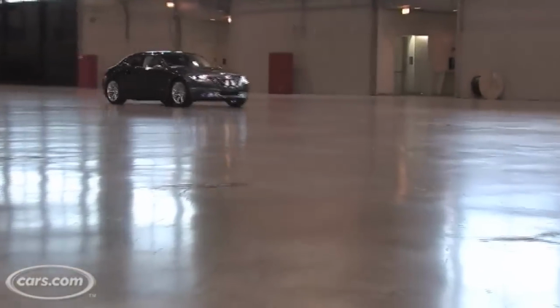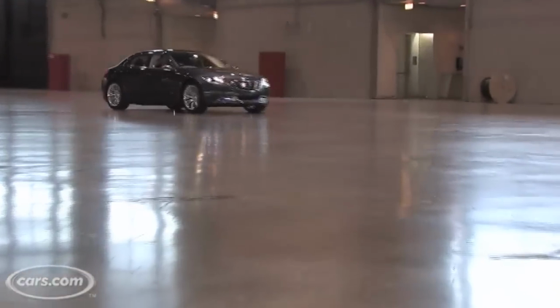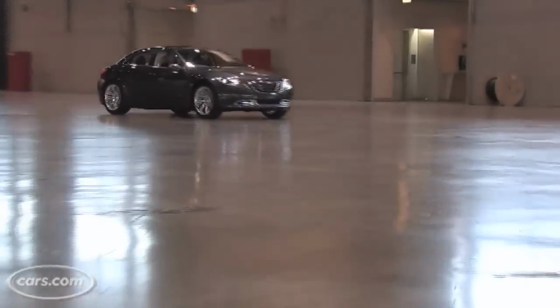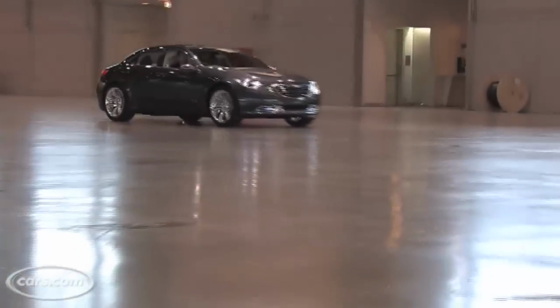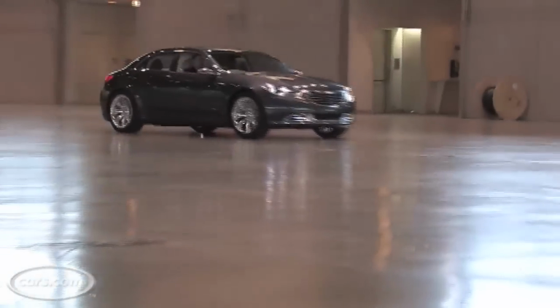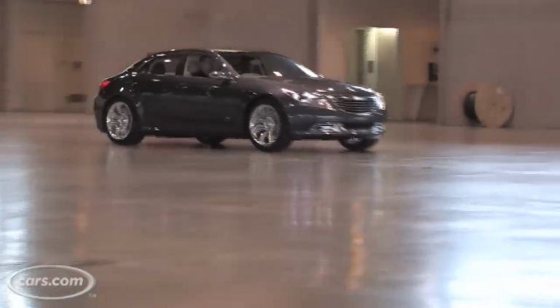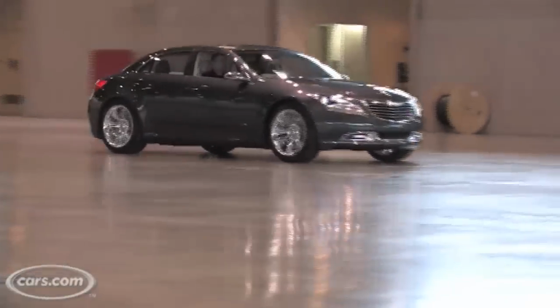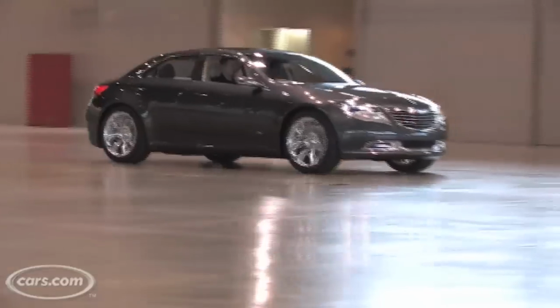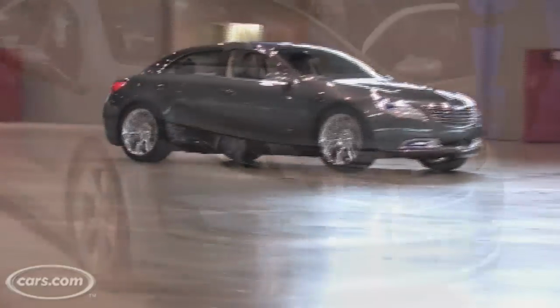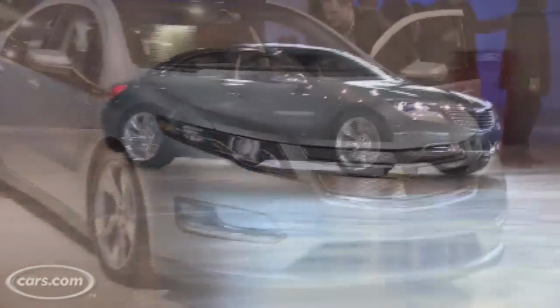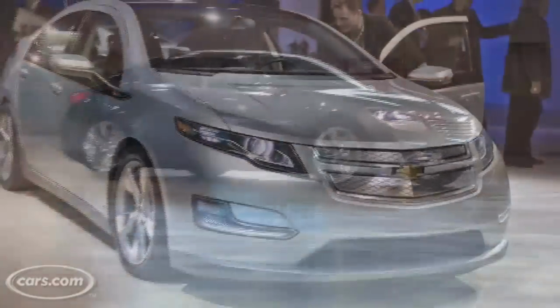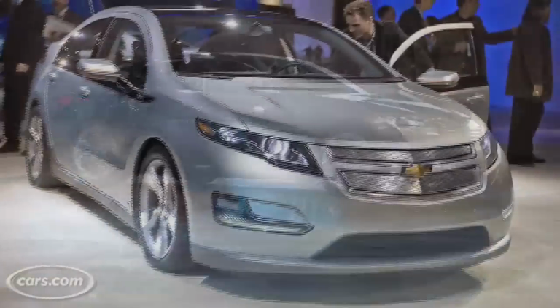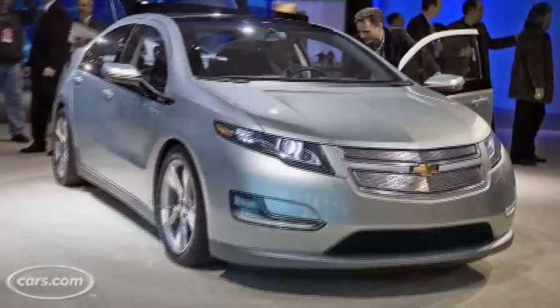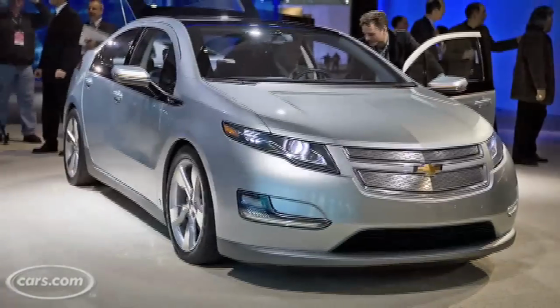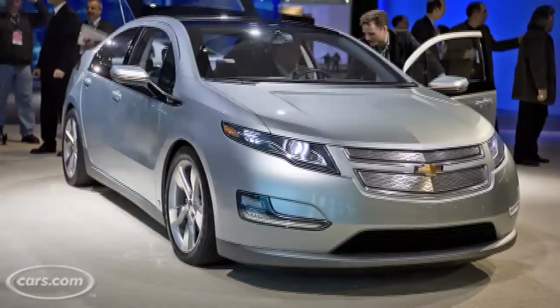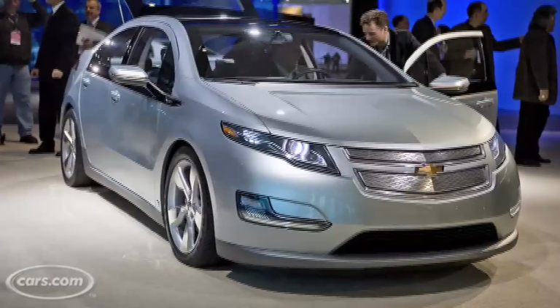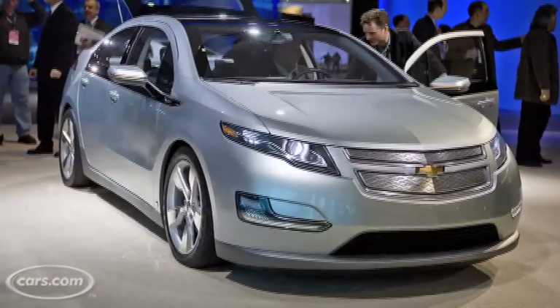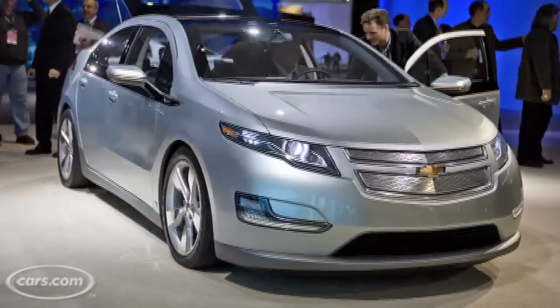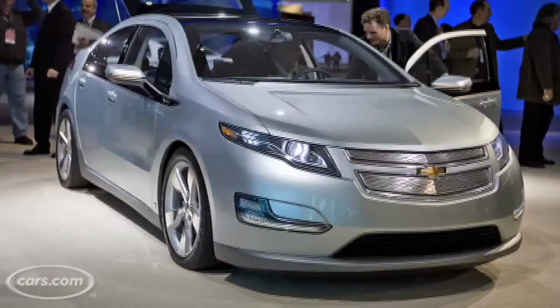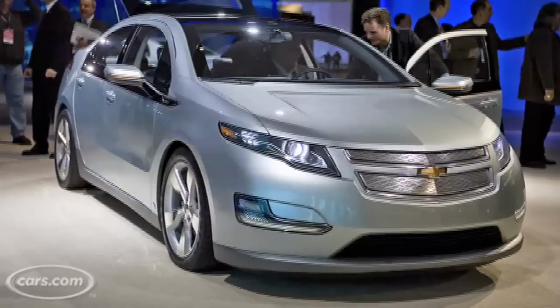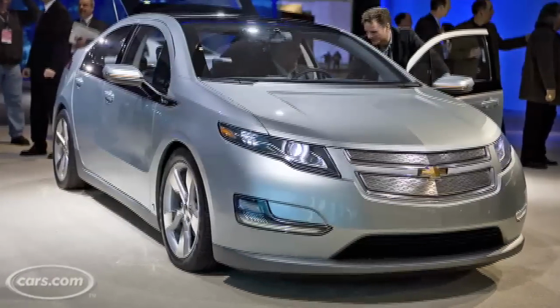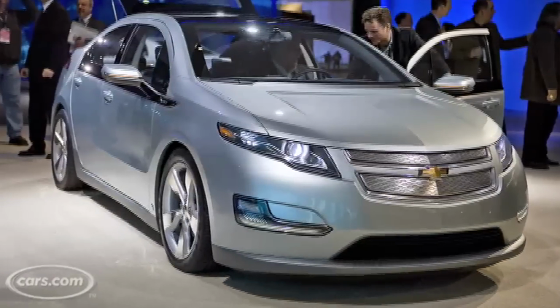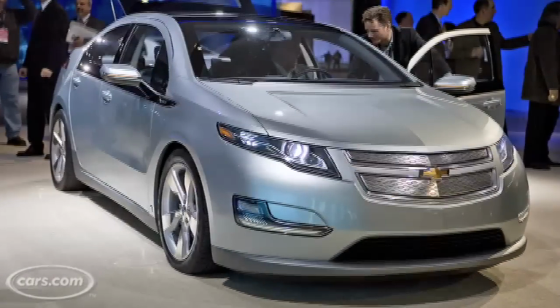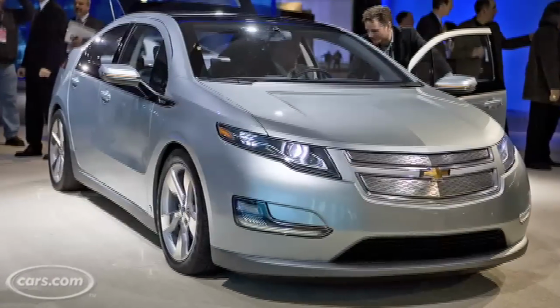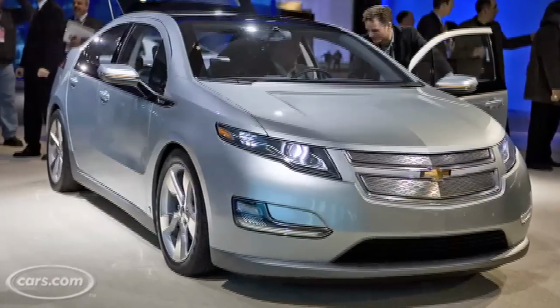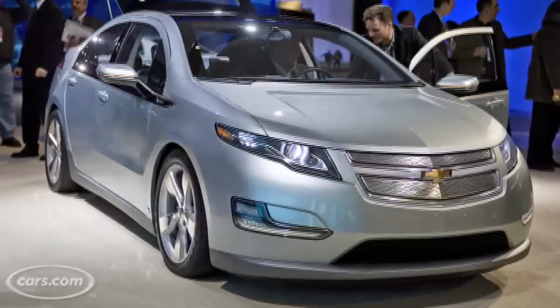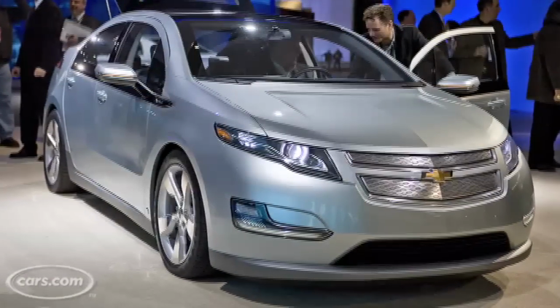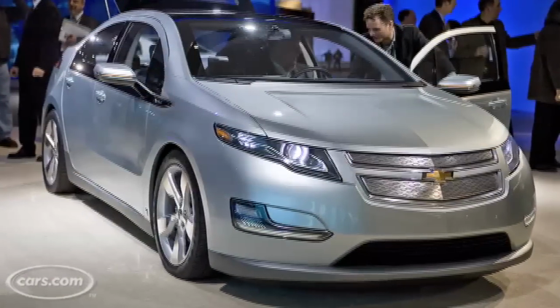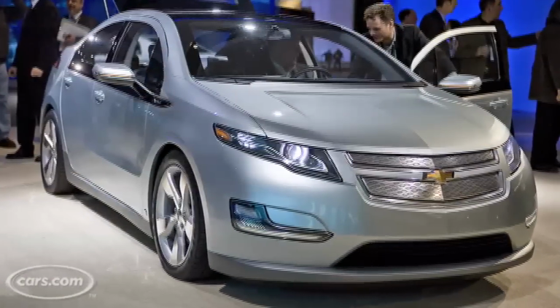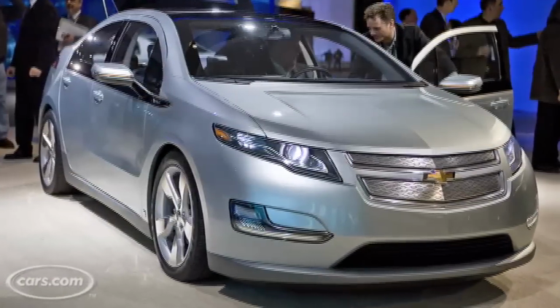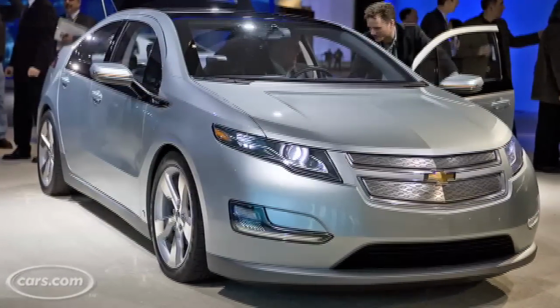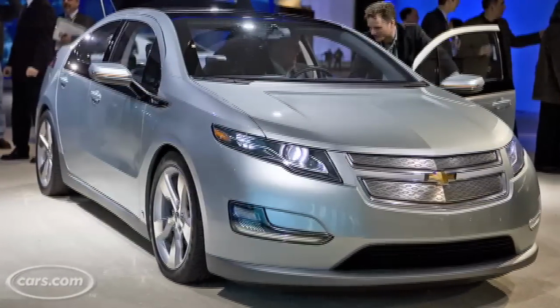Basically, what we're talking about here is Chrysler's version of the Chevy Volt. Chevy says they're going to have theirs out by the end of 2010.